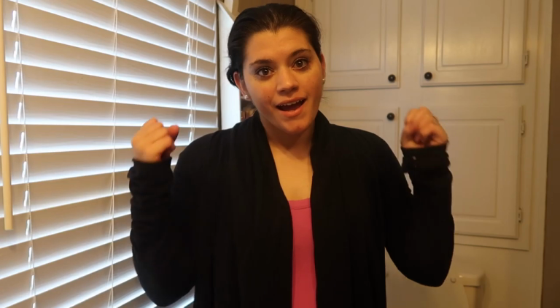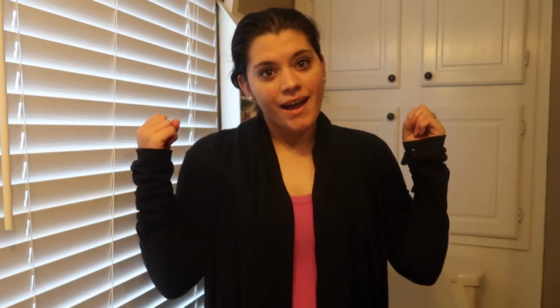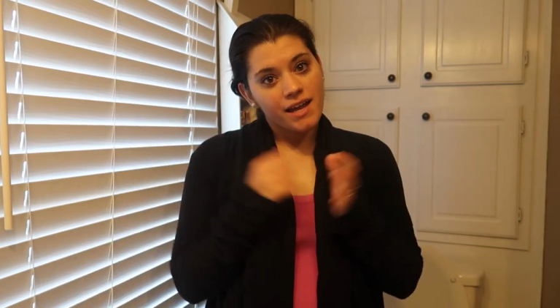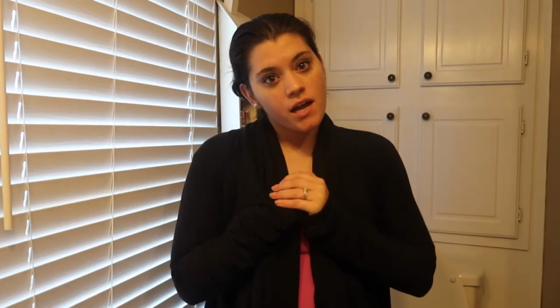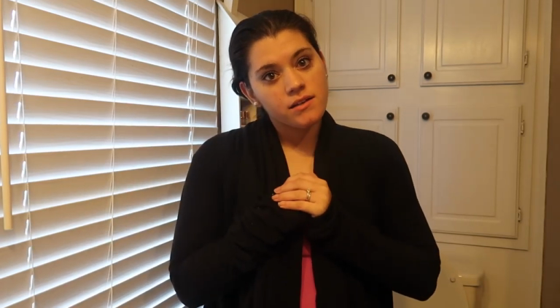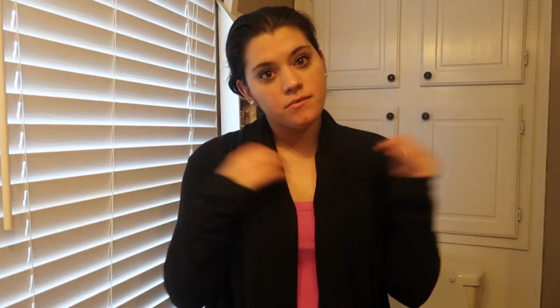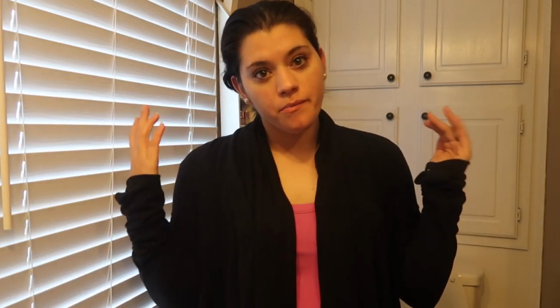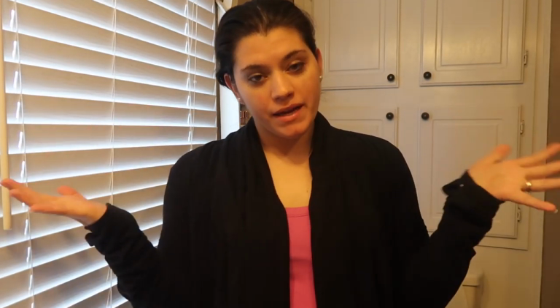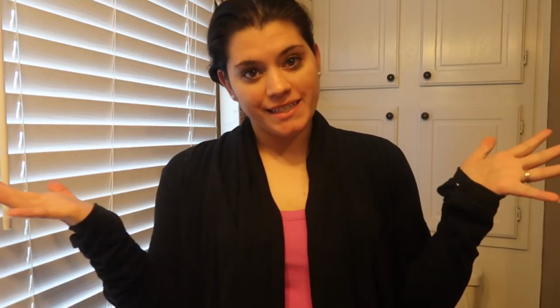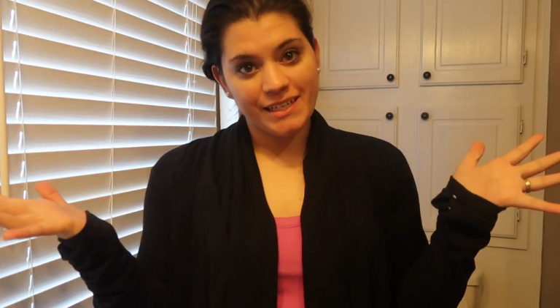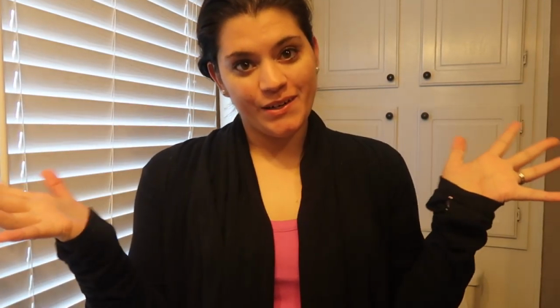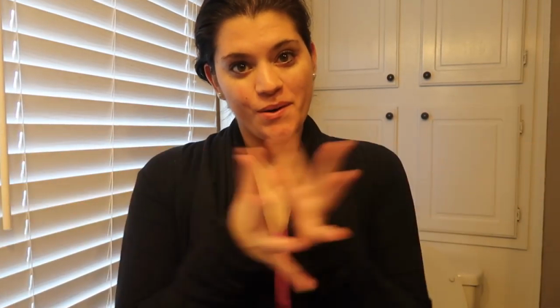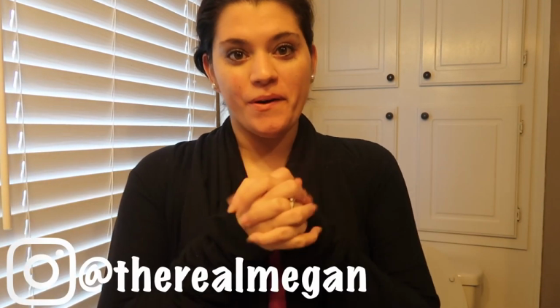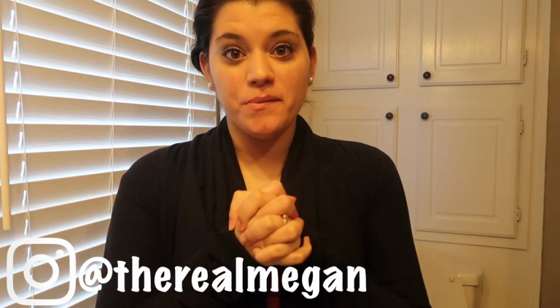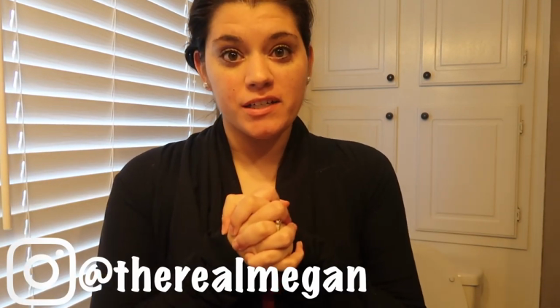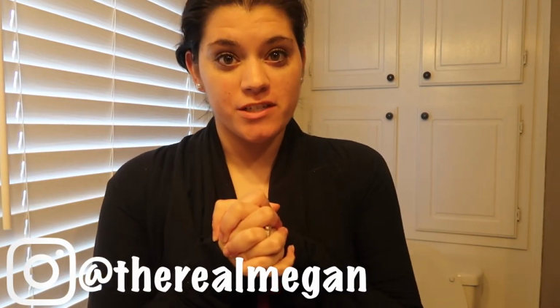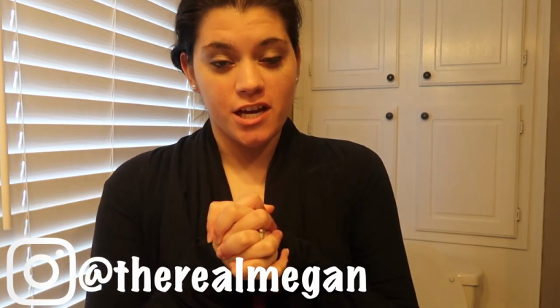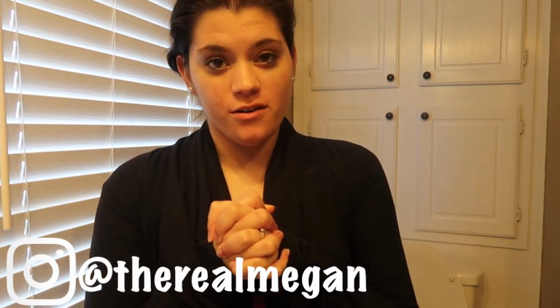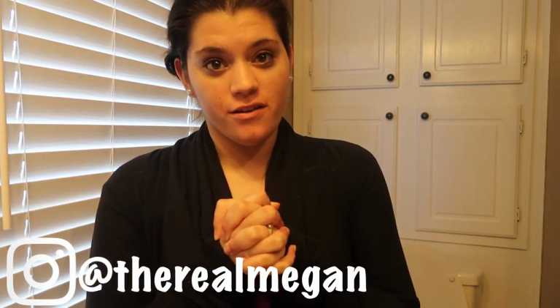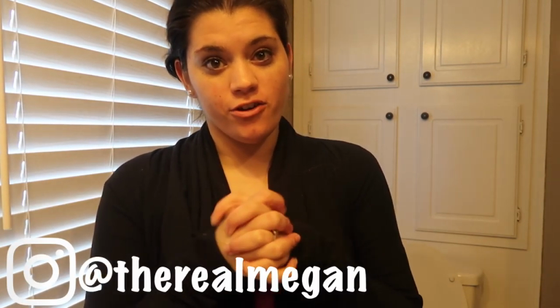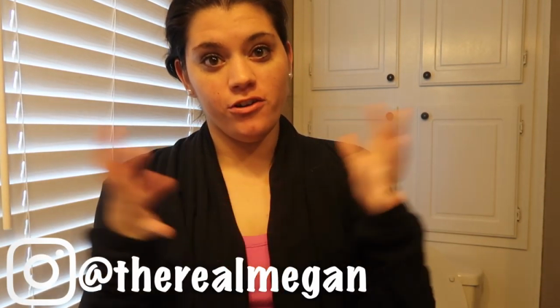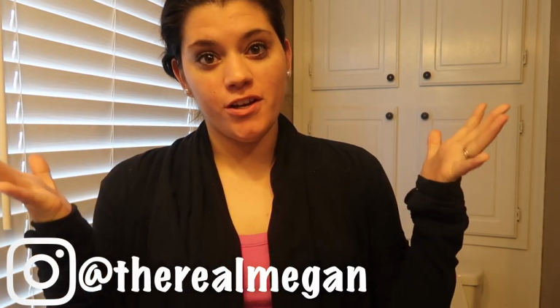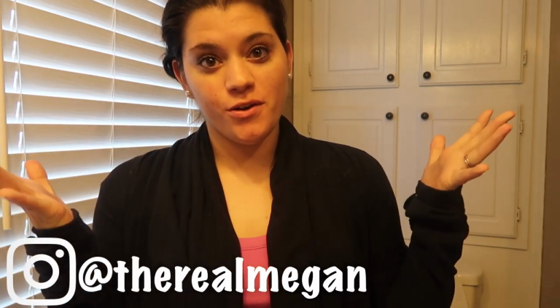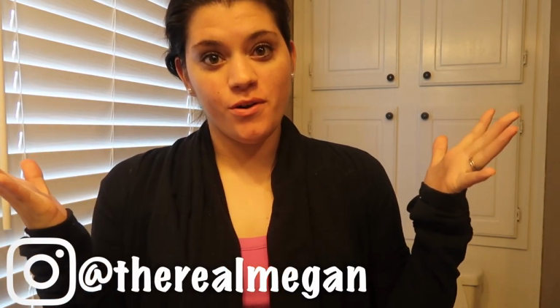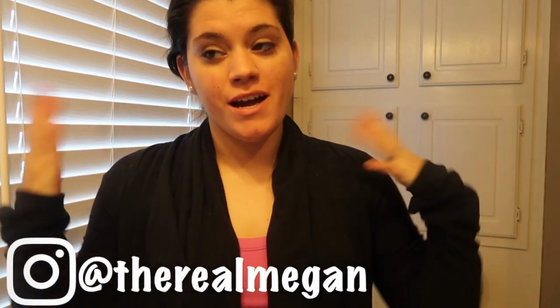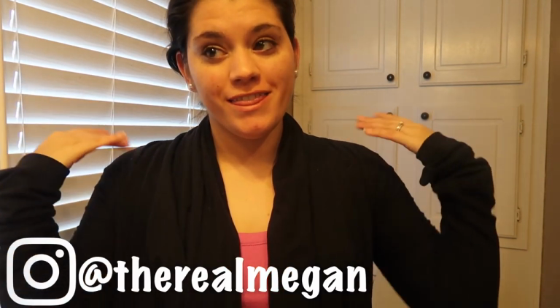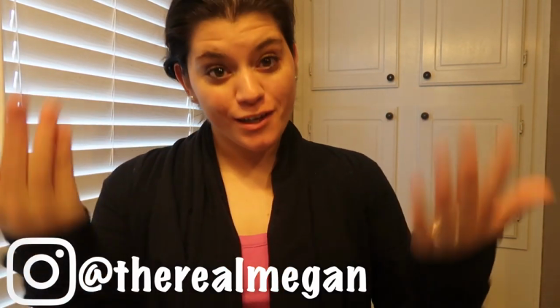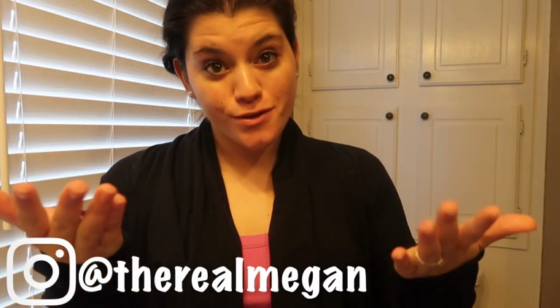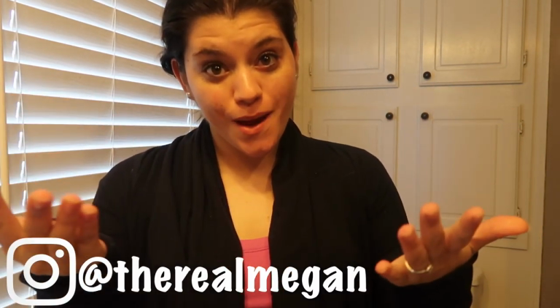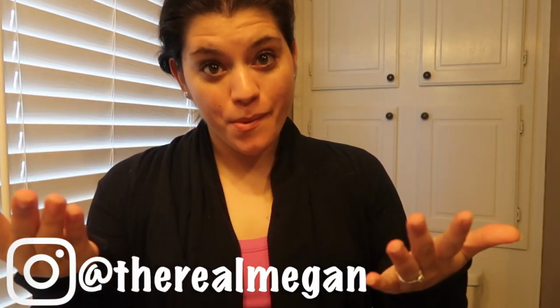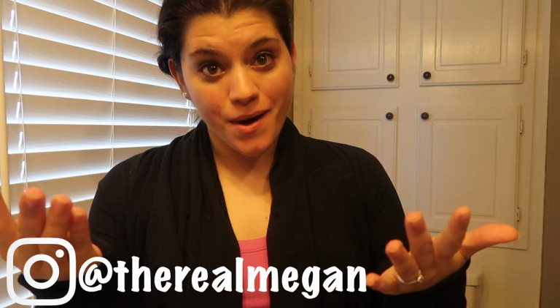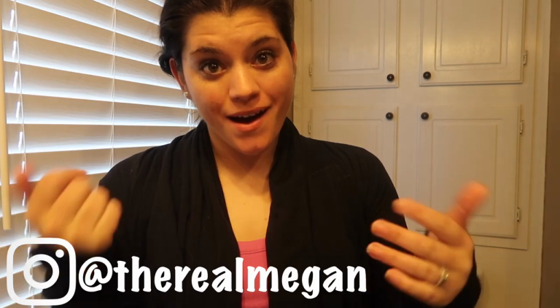Hey guys, Megan here. Welcome back to my channel. If you're new, thanks for stopping by.